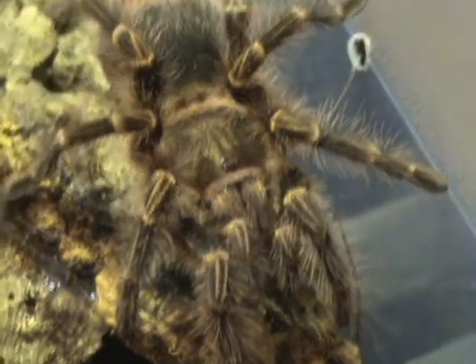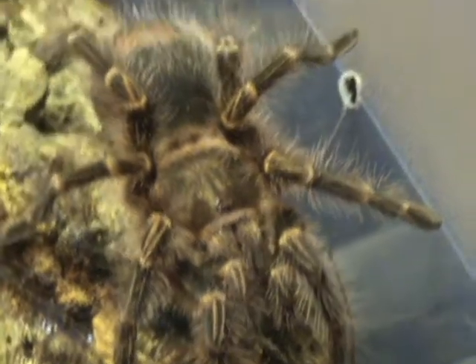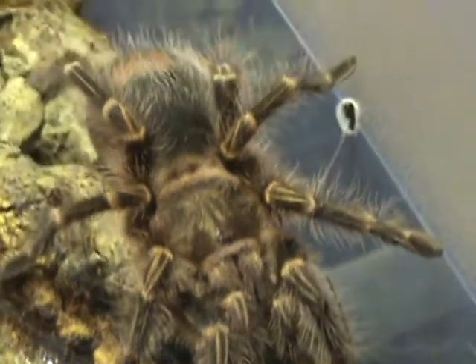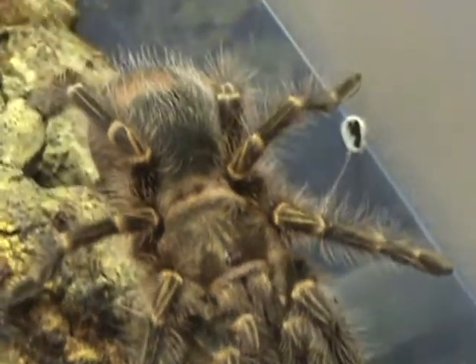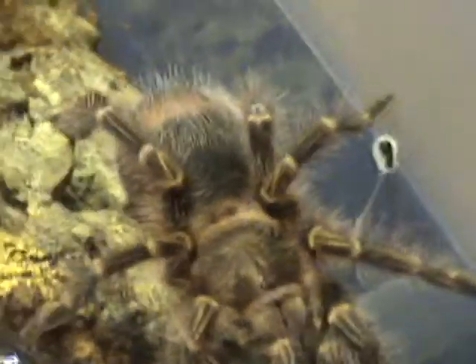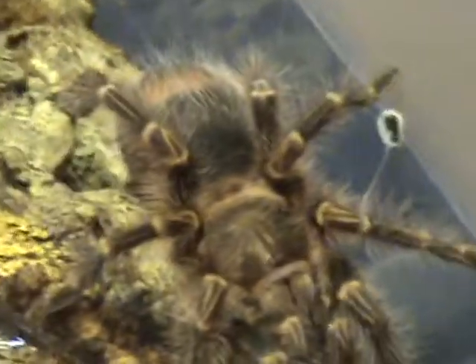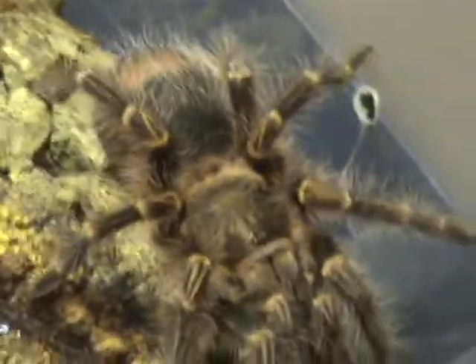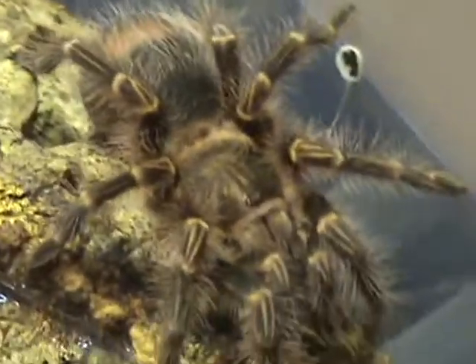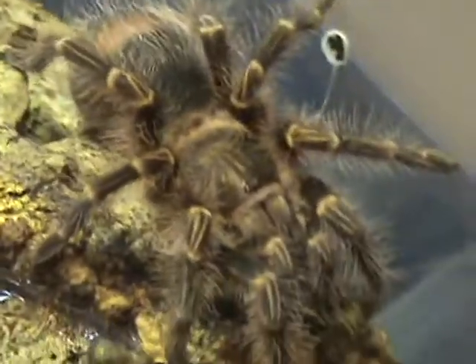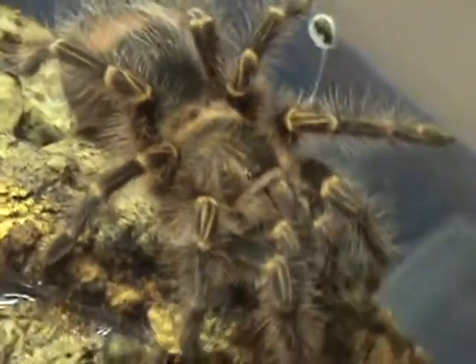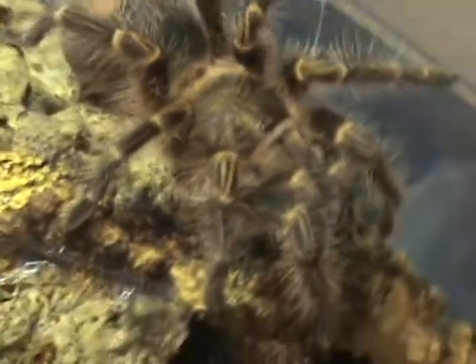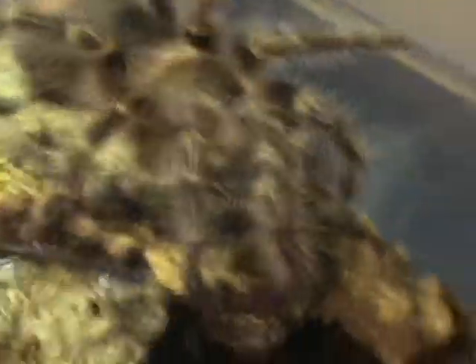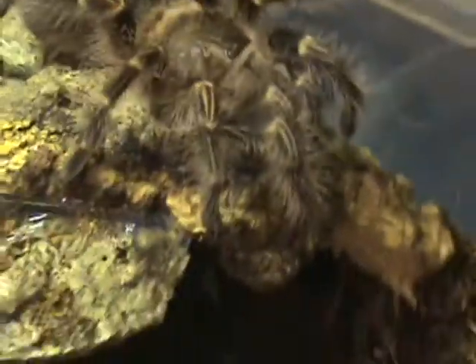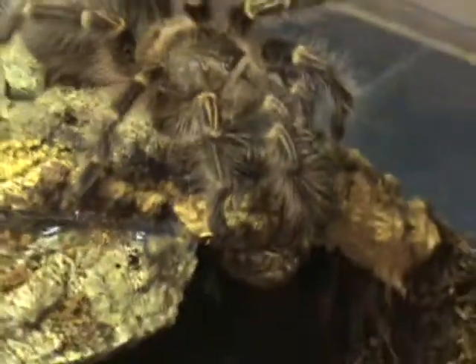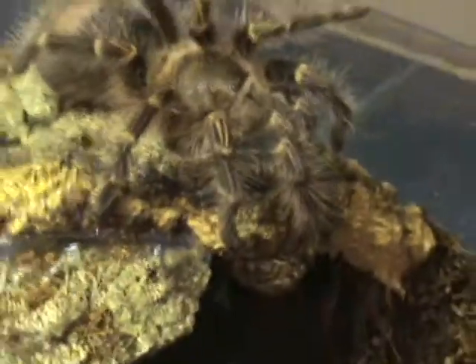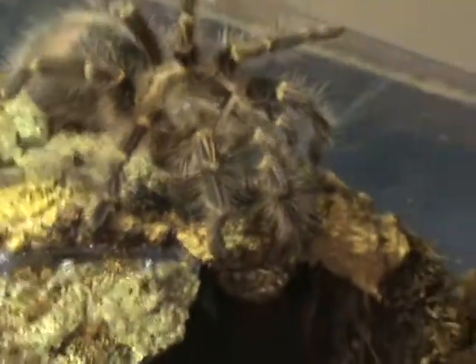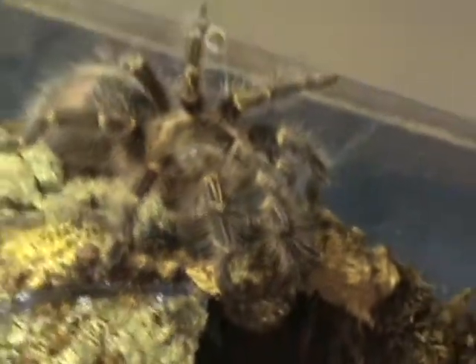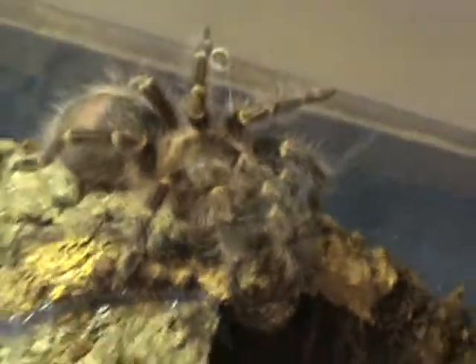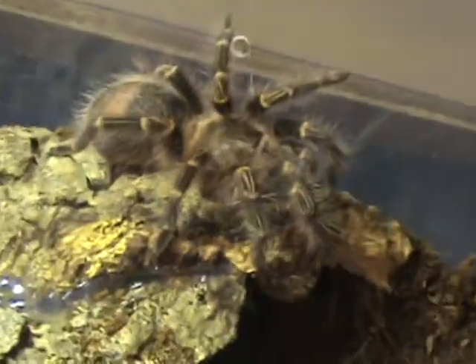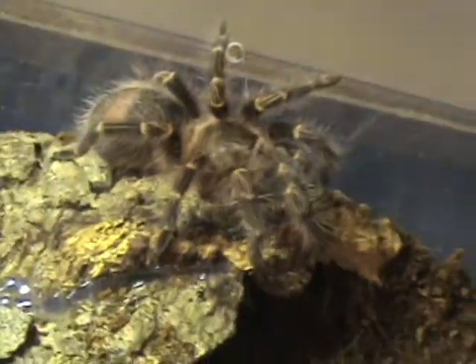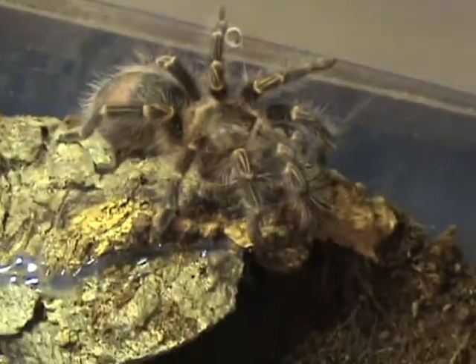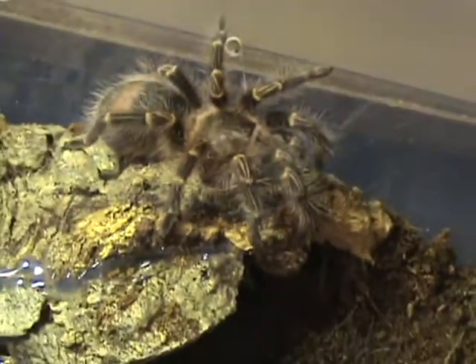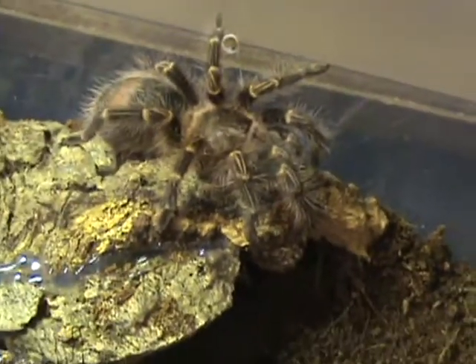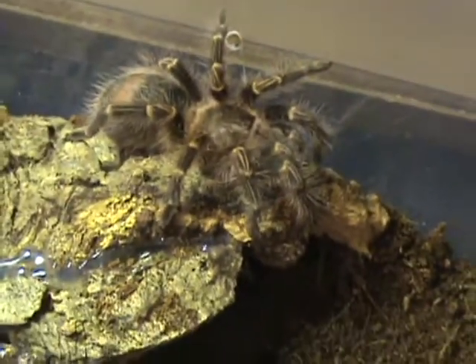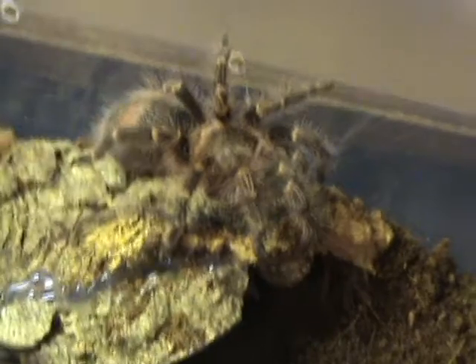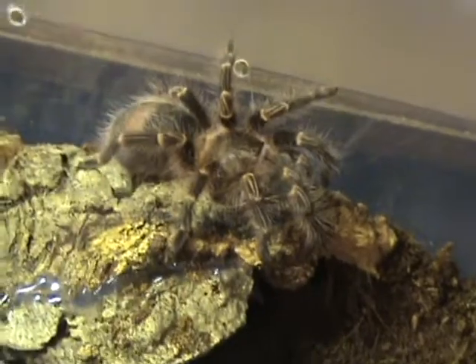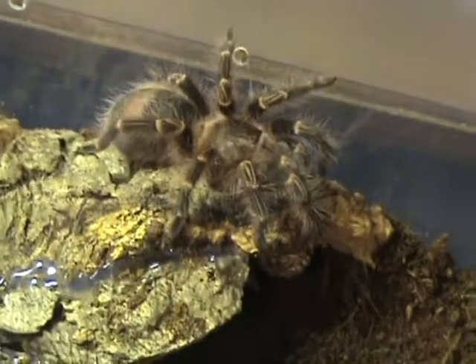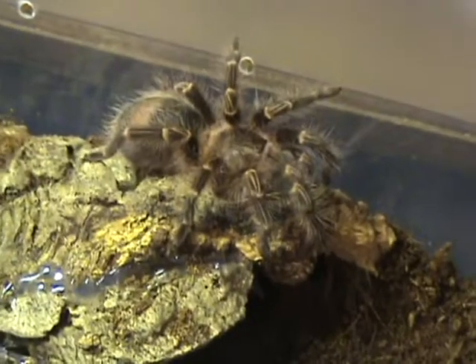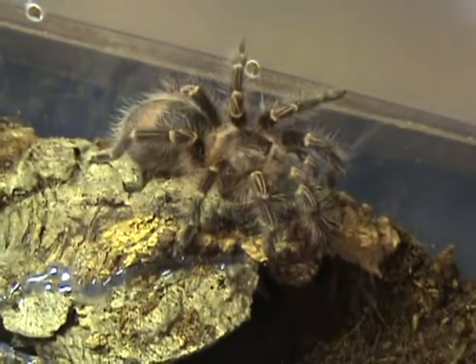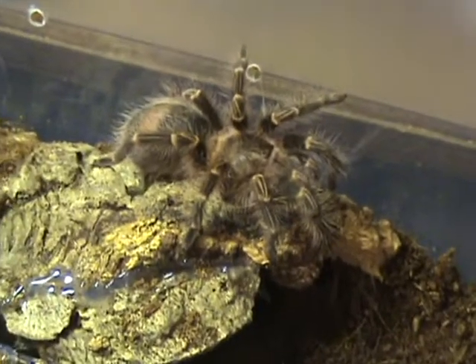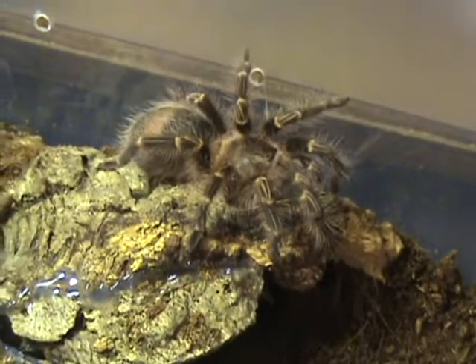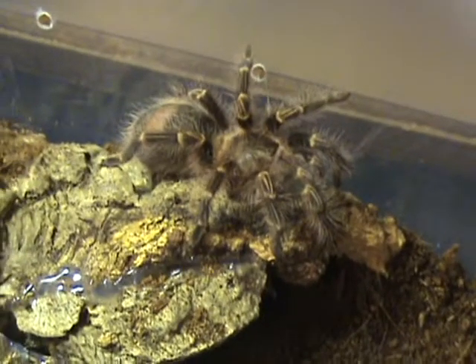Anyways guys, here's my new addition — the Grammostola pulchripes. Alright, thanks for watching.